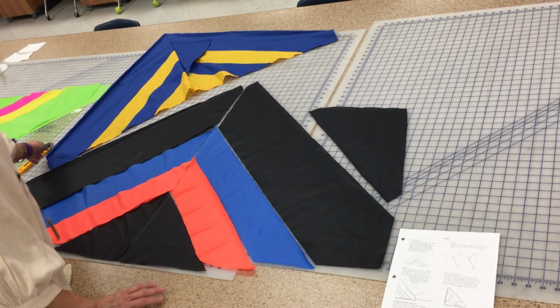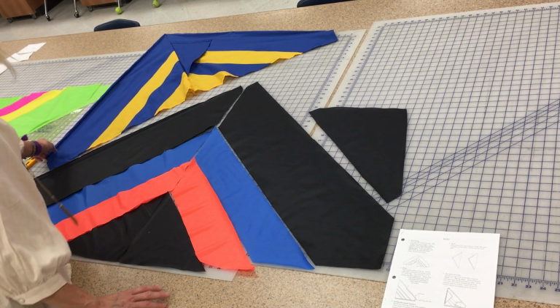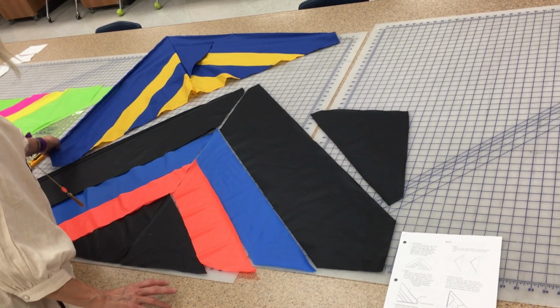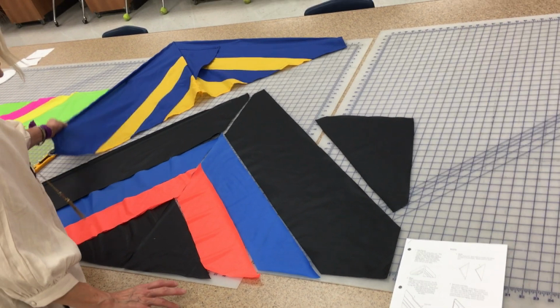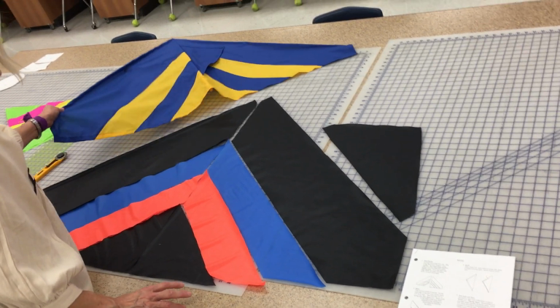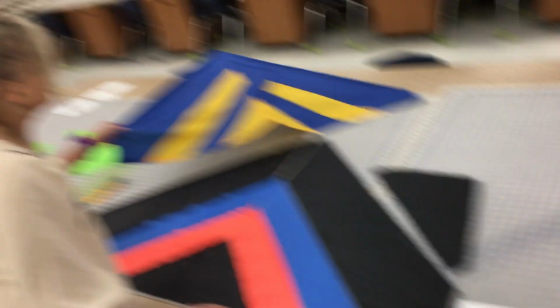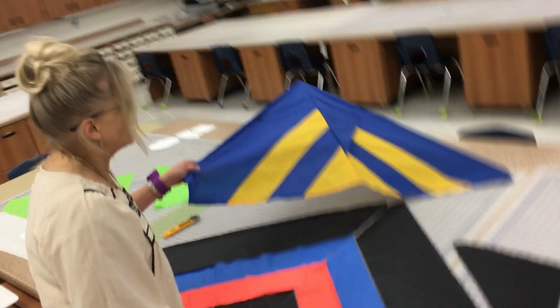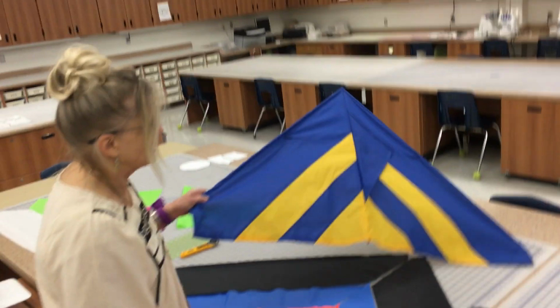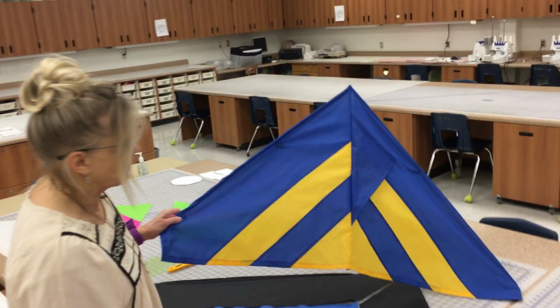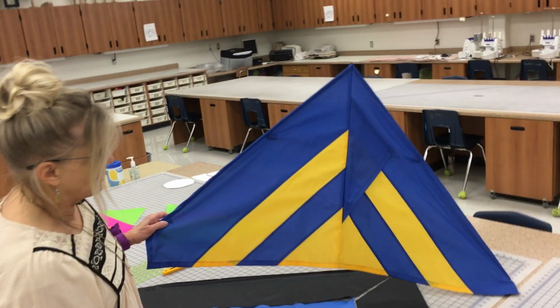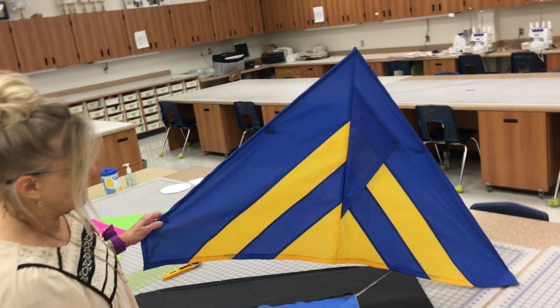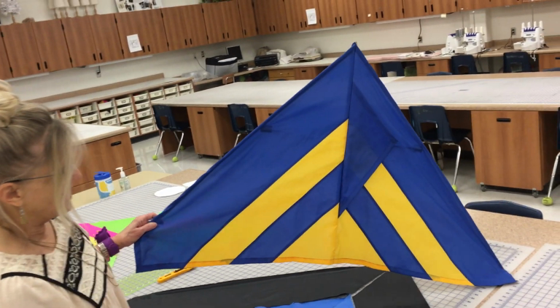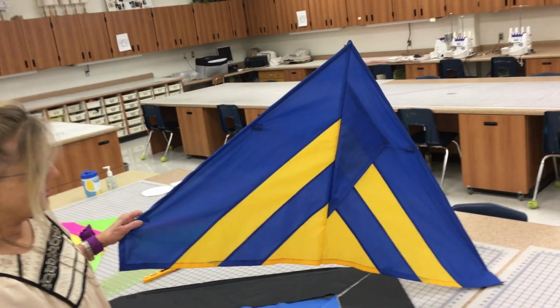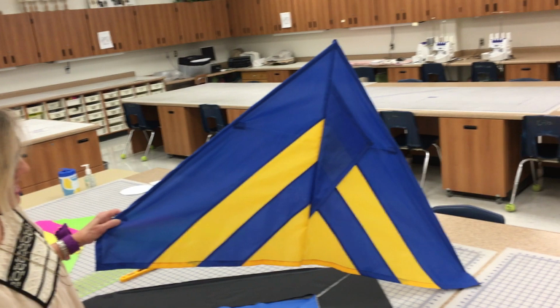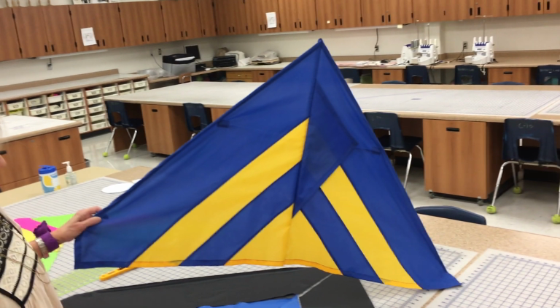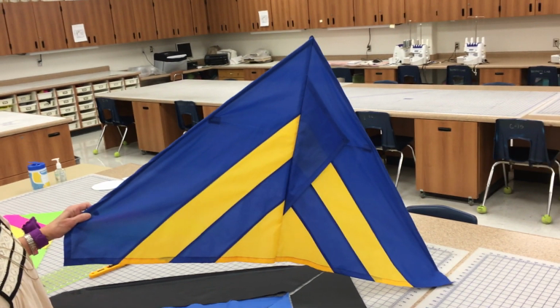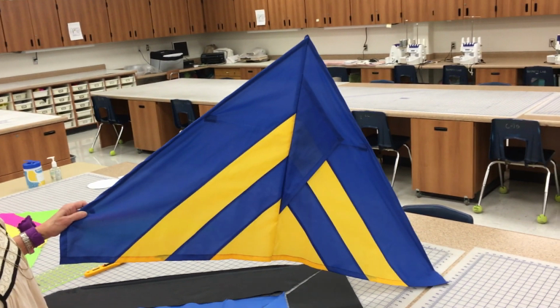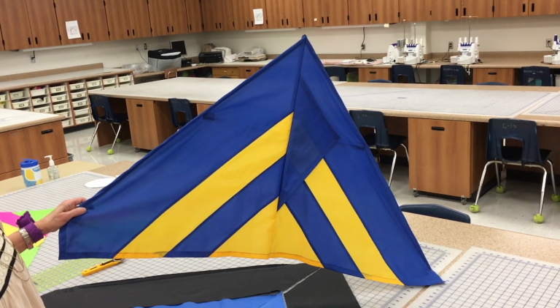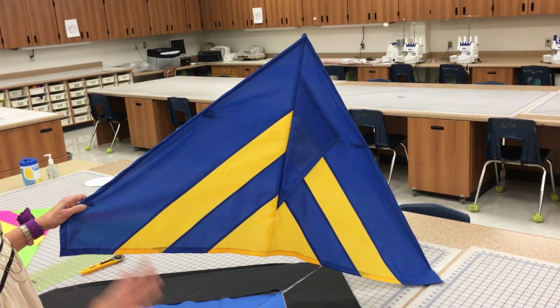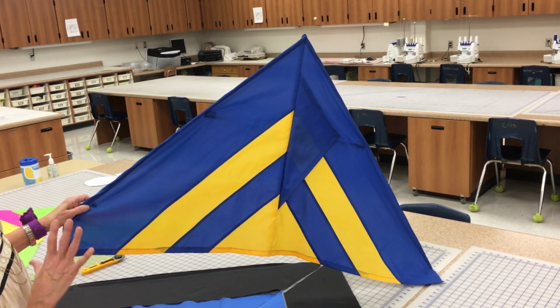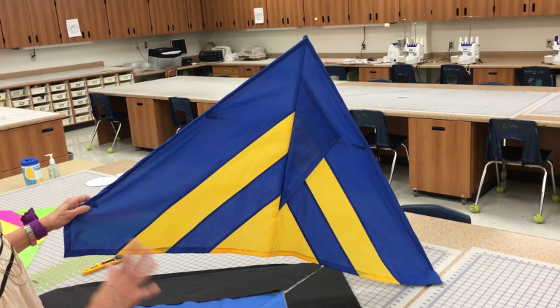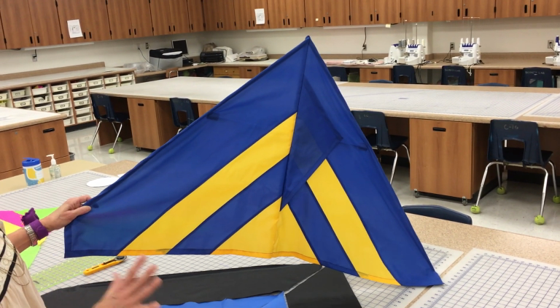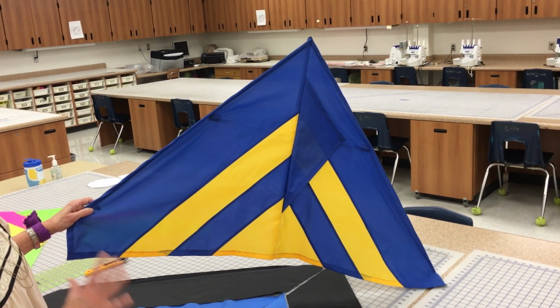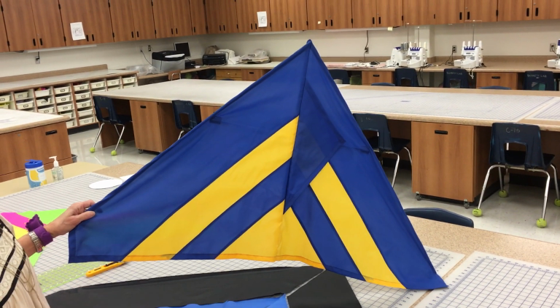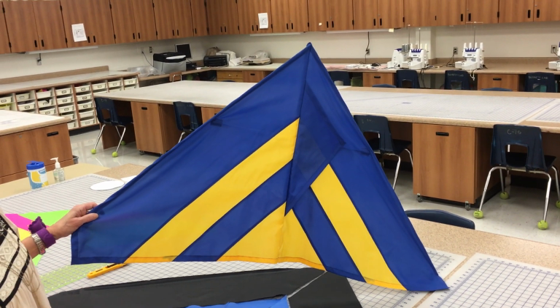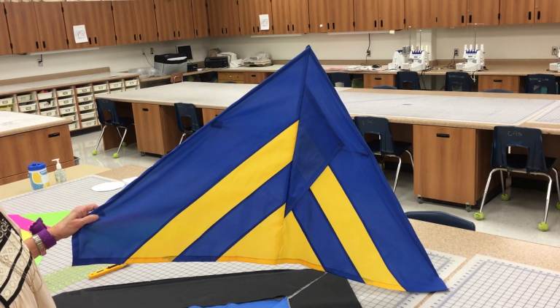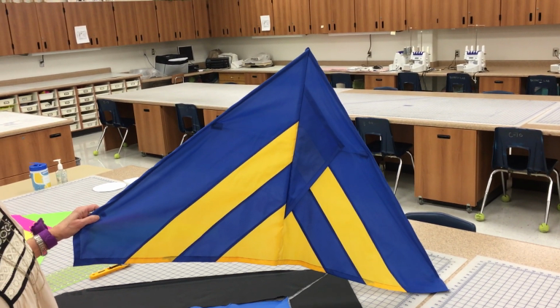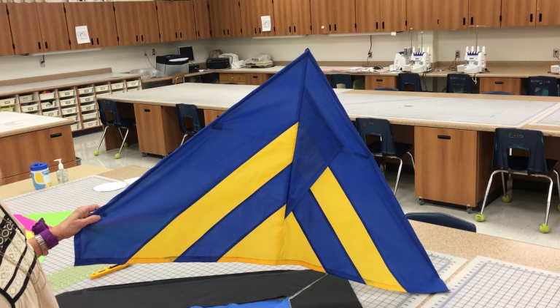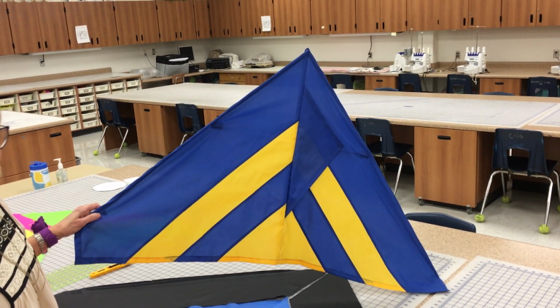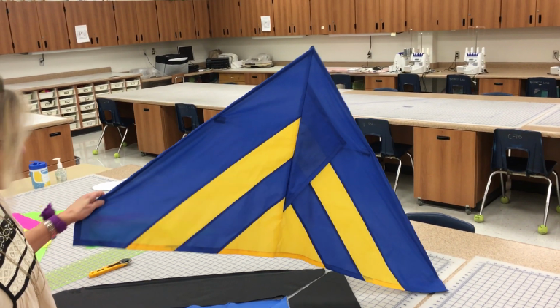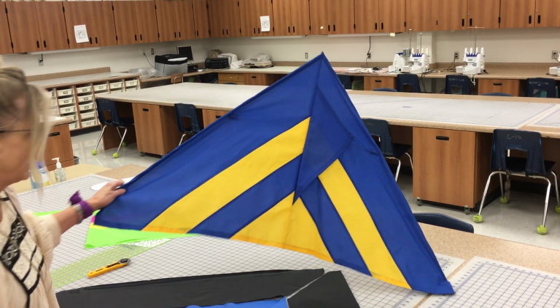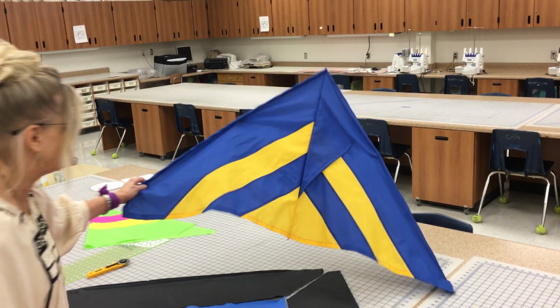Your kite's going to end up looking like this, so you can decide how you want to design it with what colors.